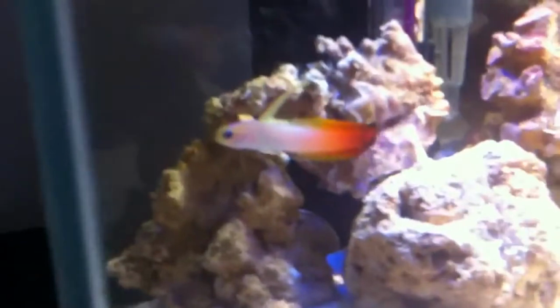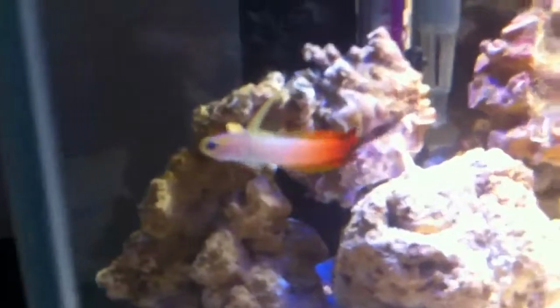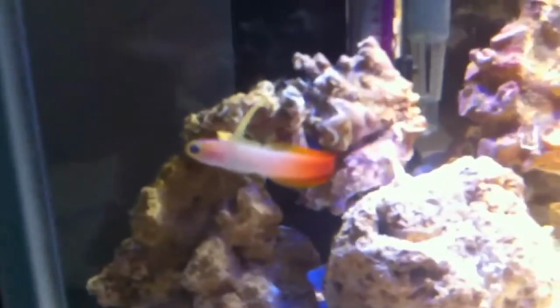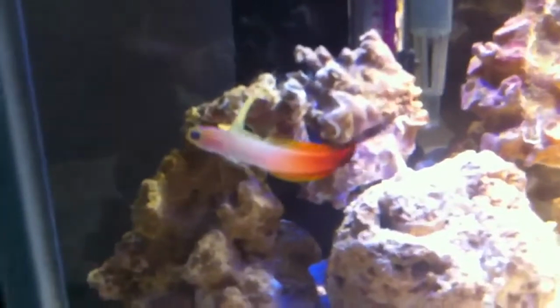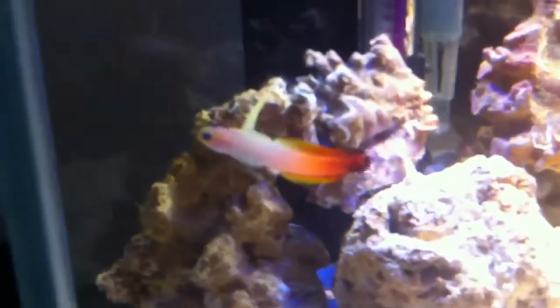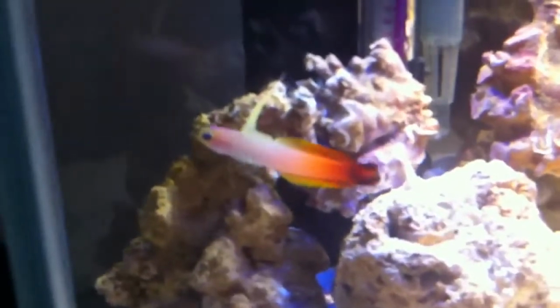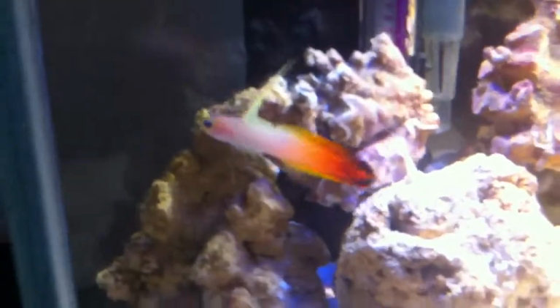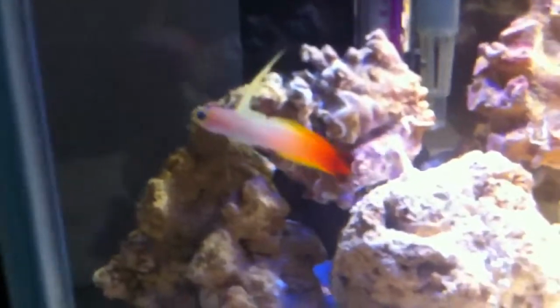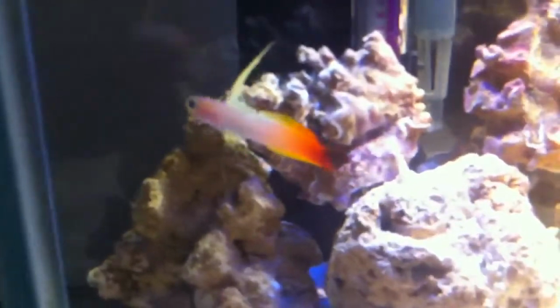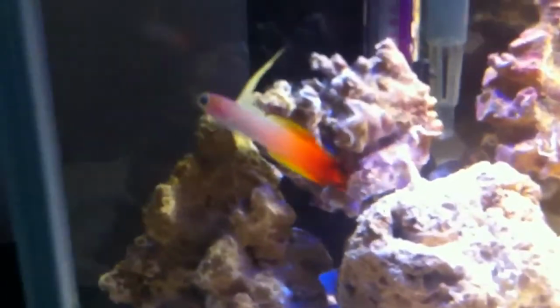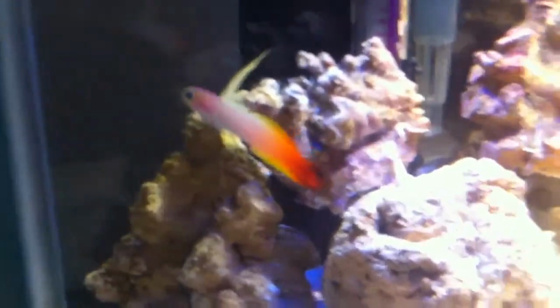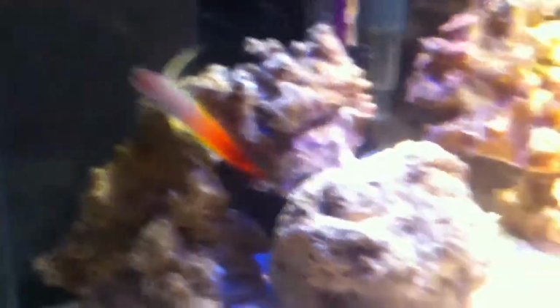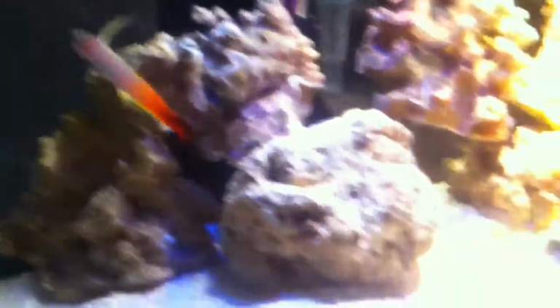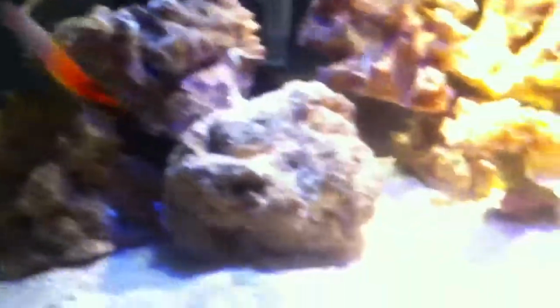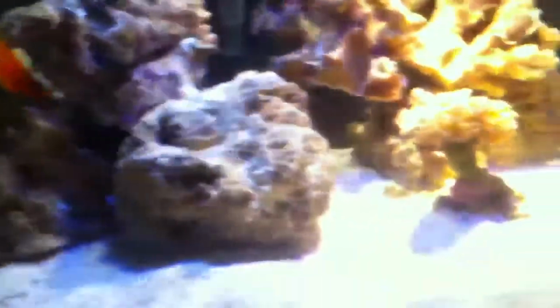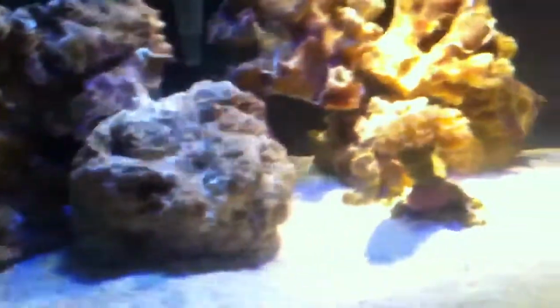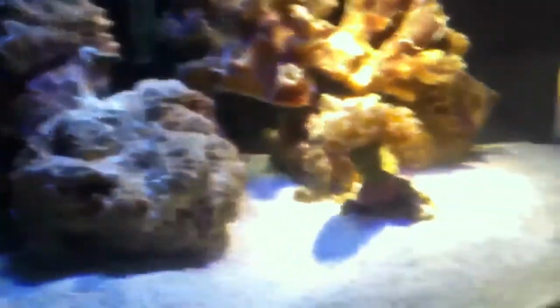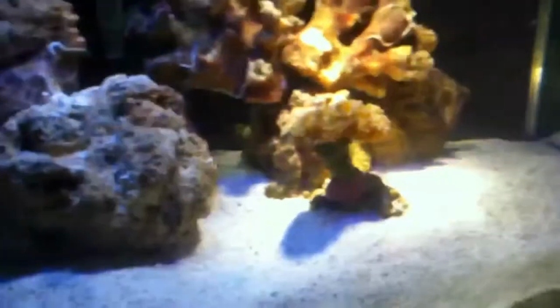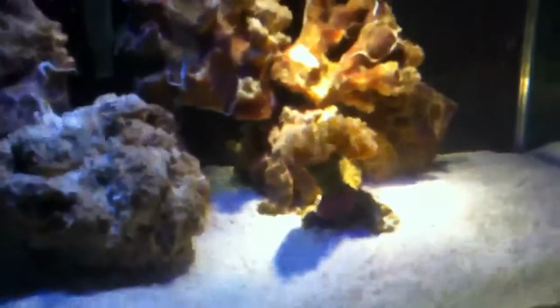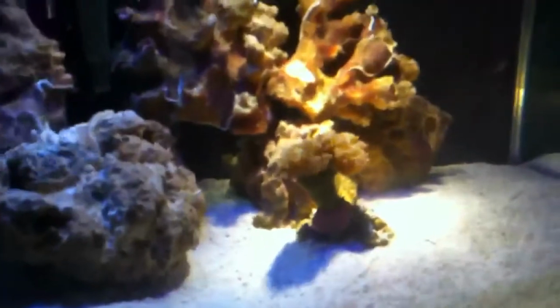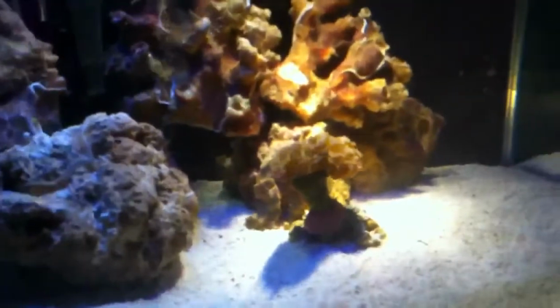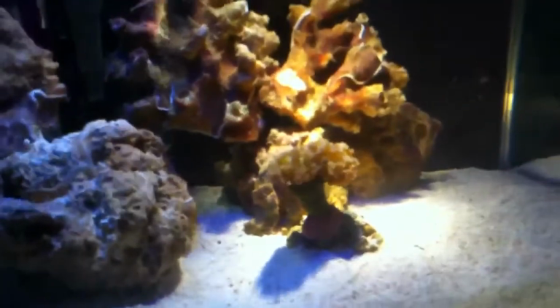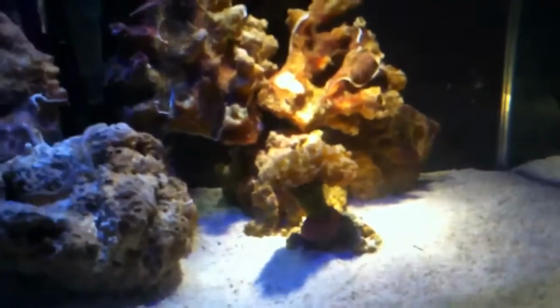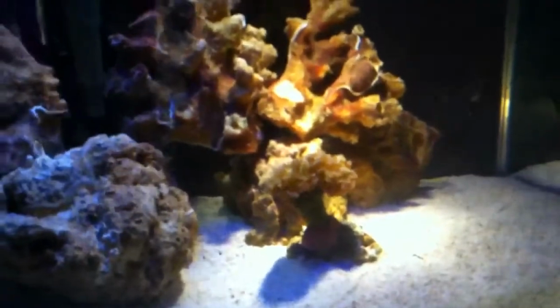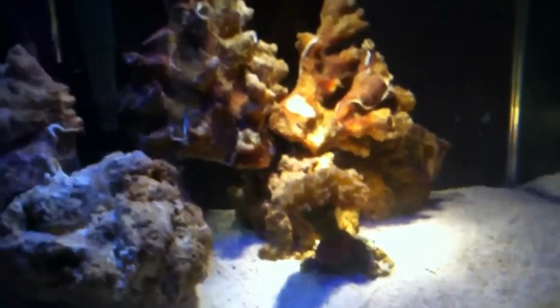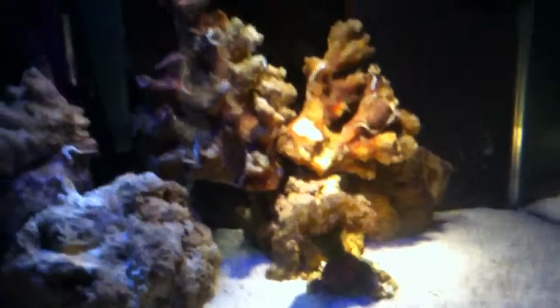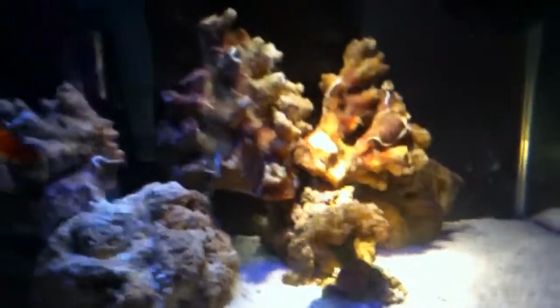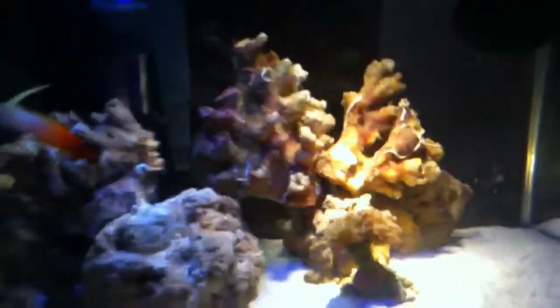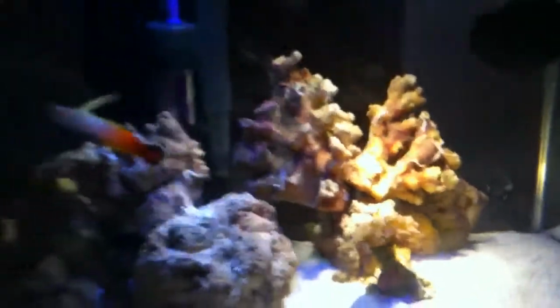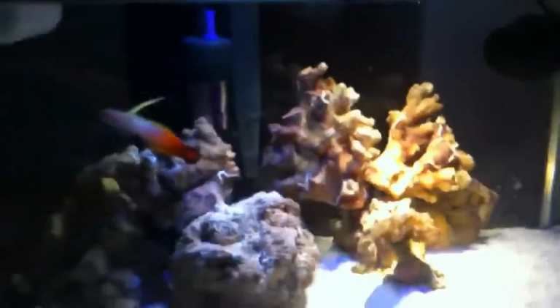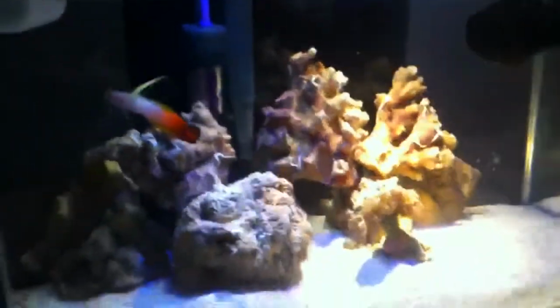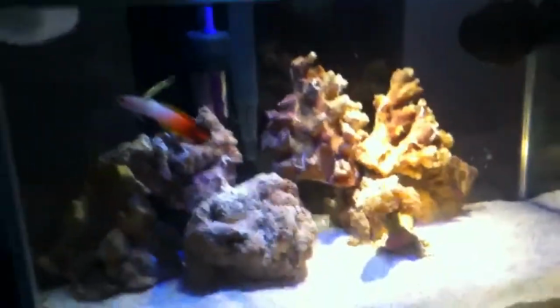And there's Hellboy. He's a firefish. Got a little soft coral there, flapping away.